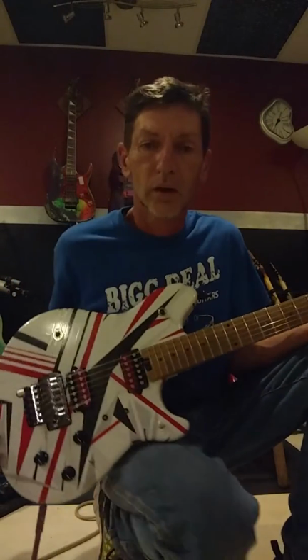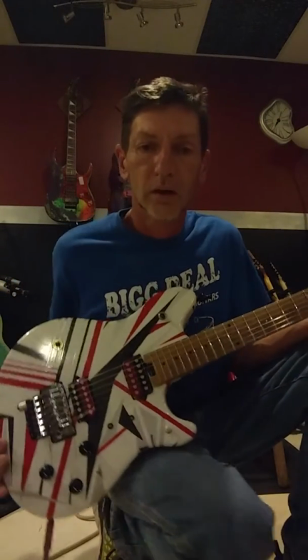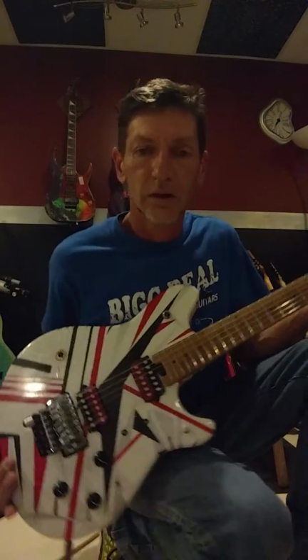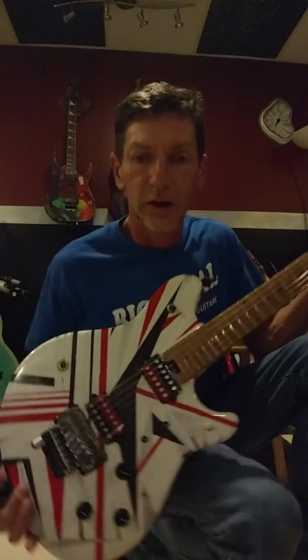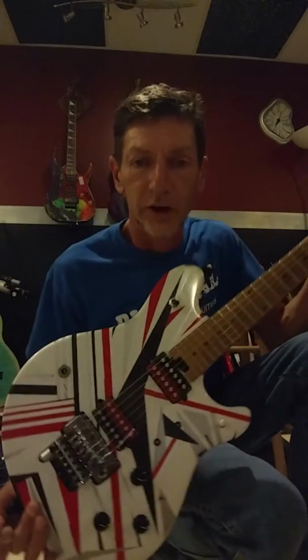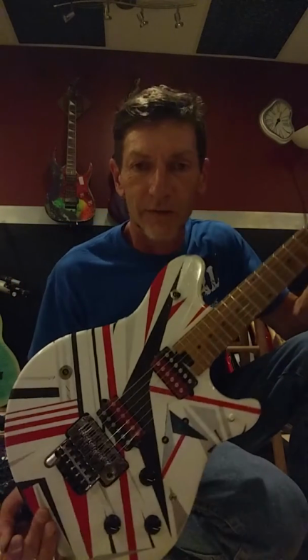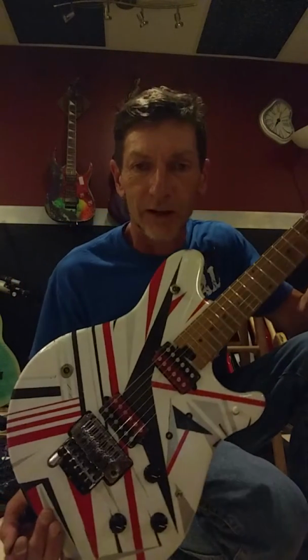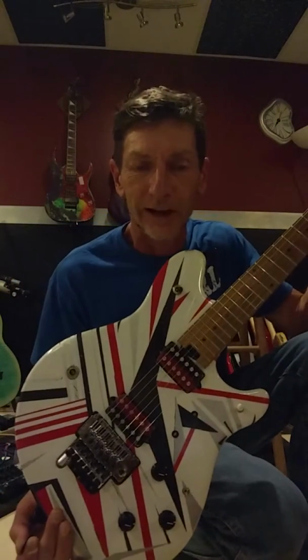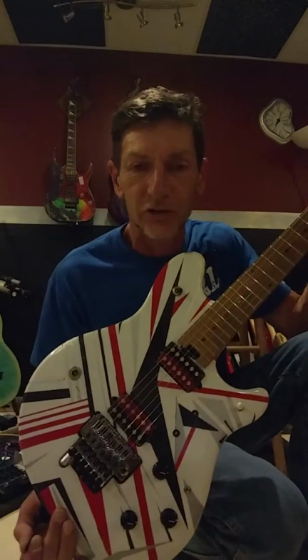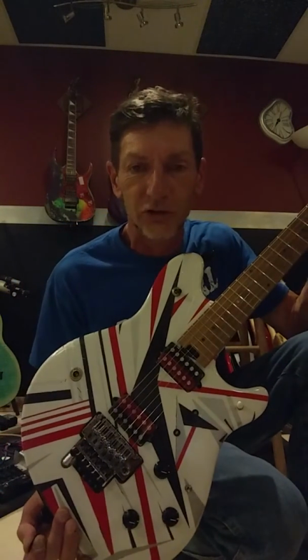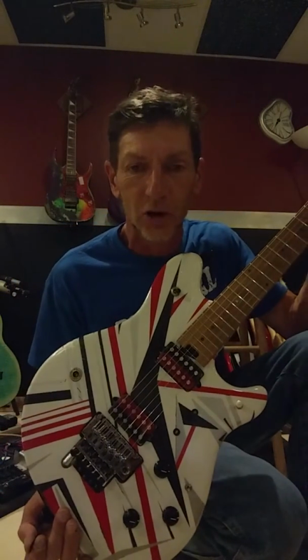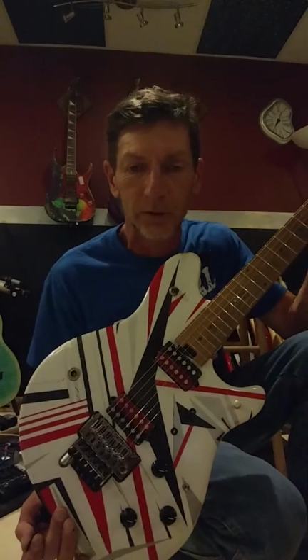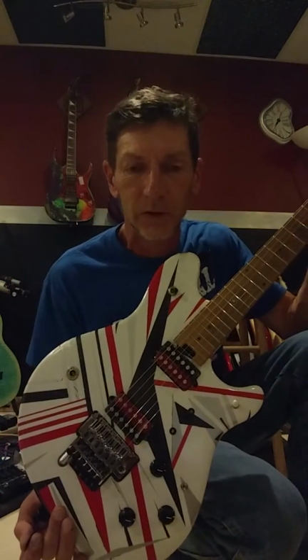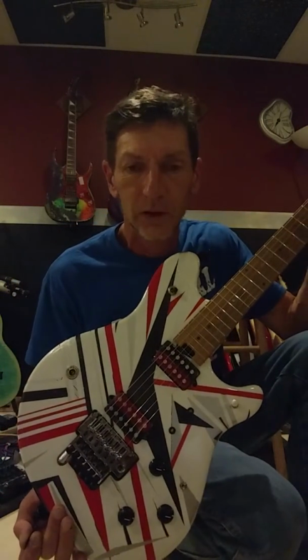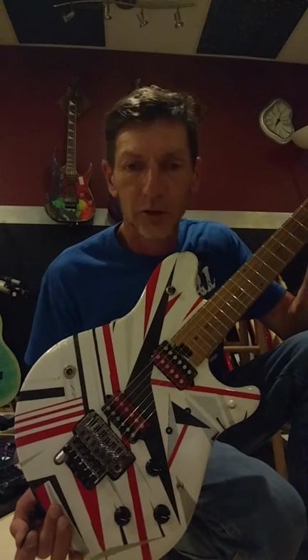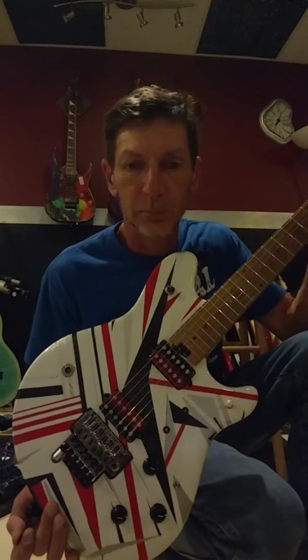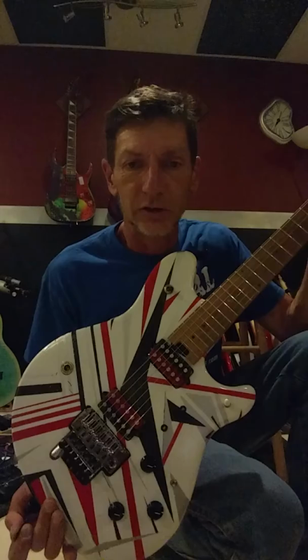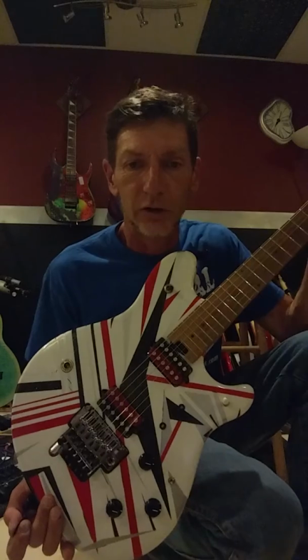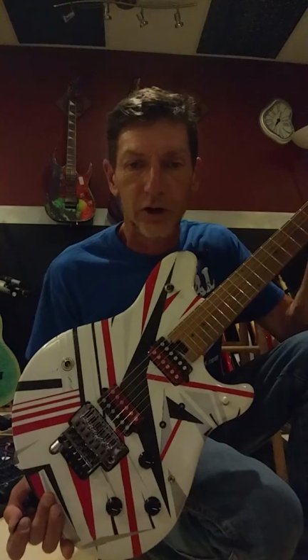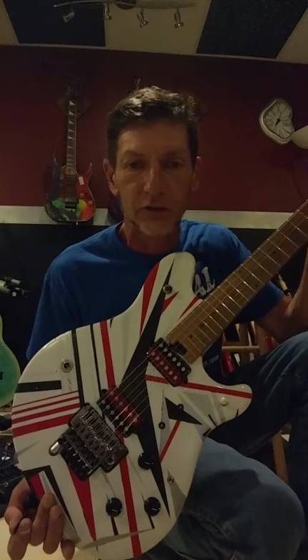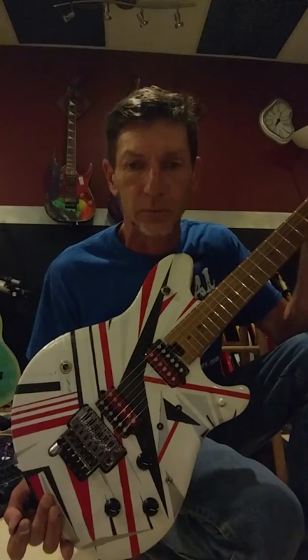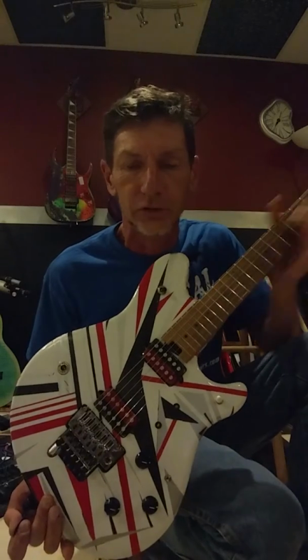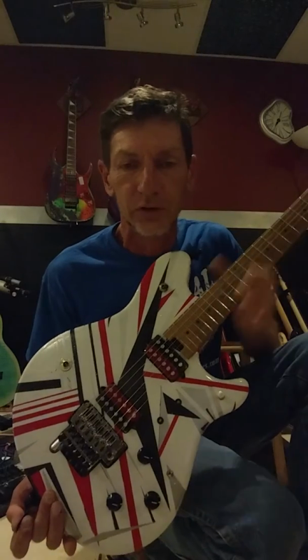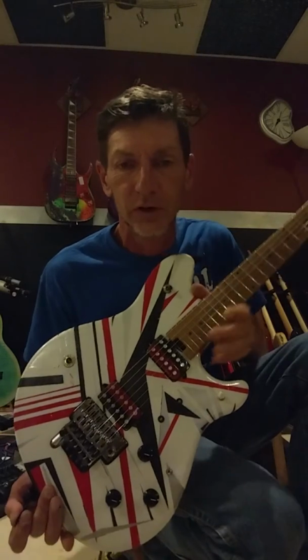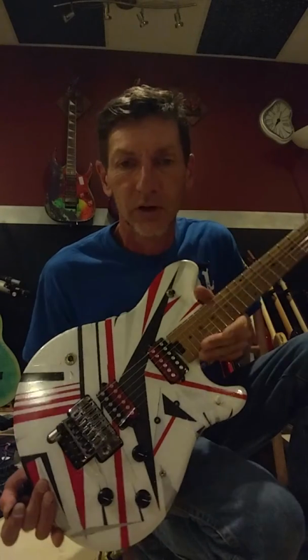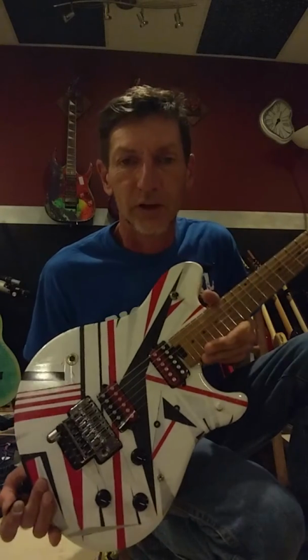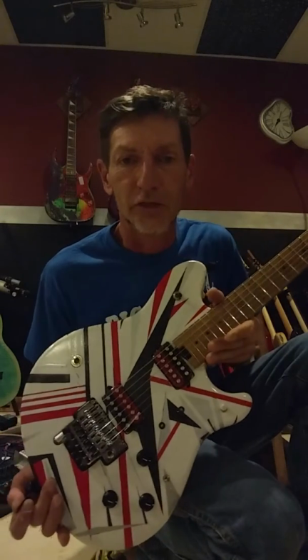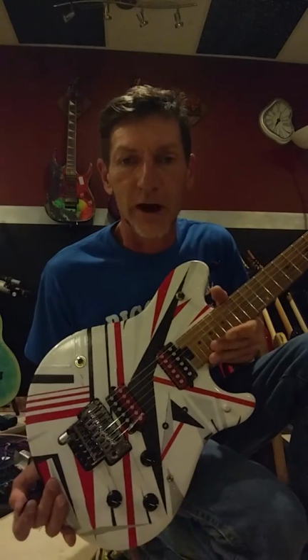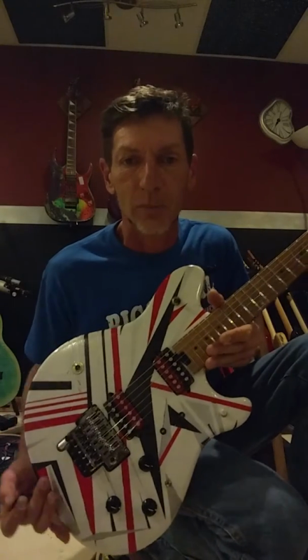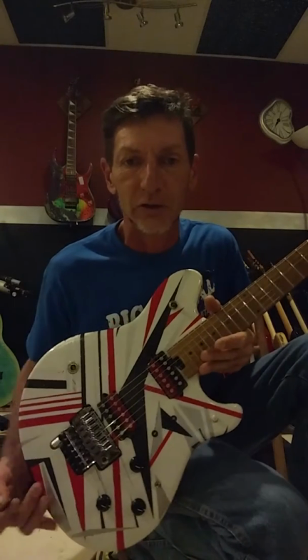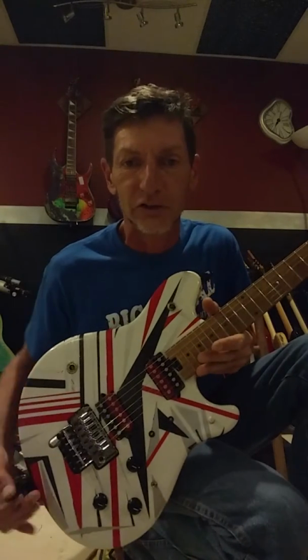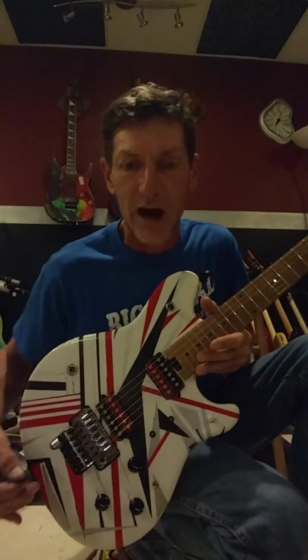There you have it, ladies and gentlemen. Big Deal Customs. The Theremin Stein.